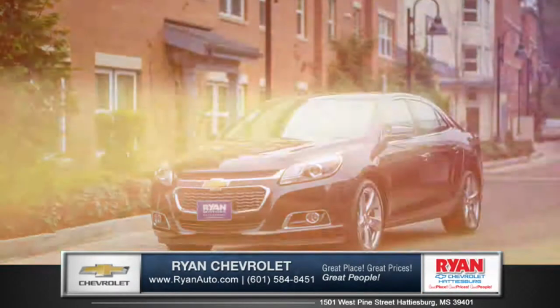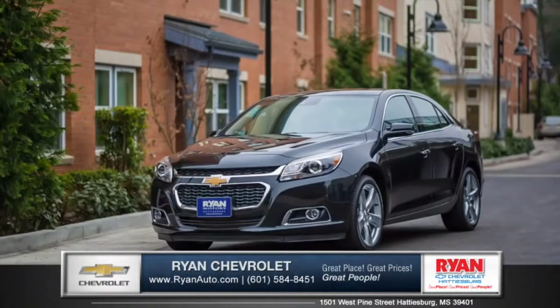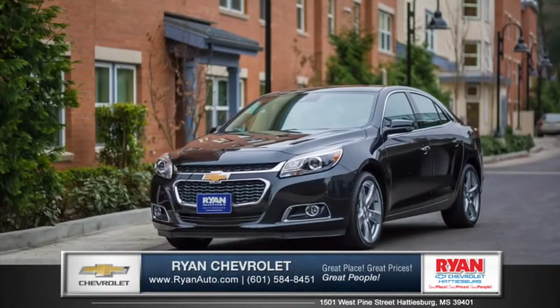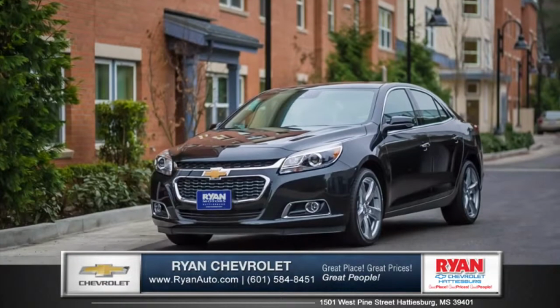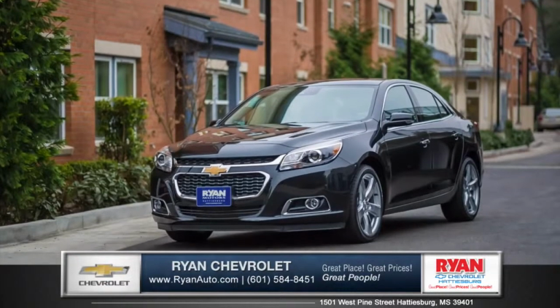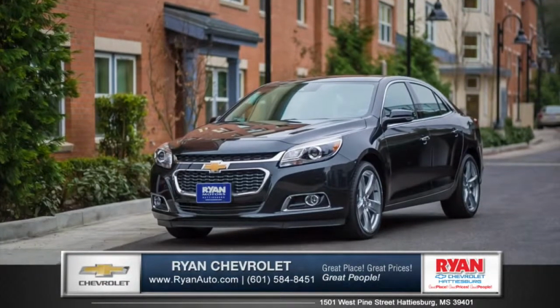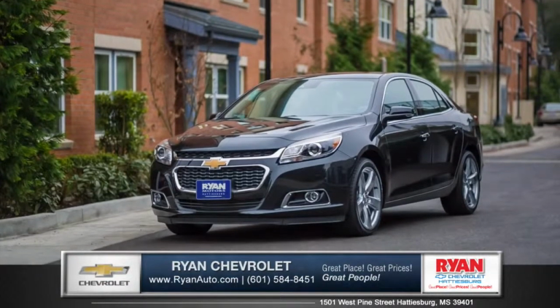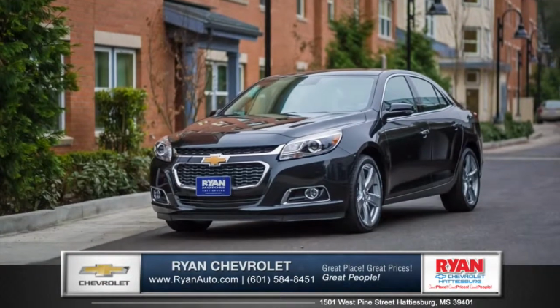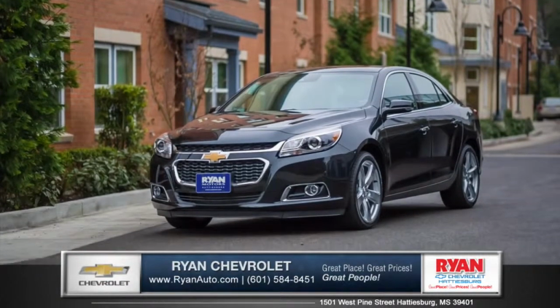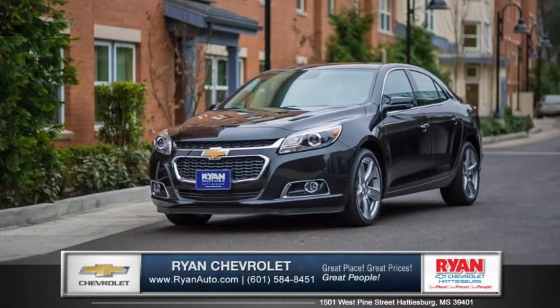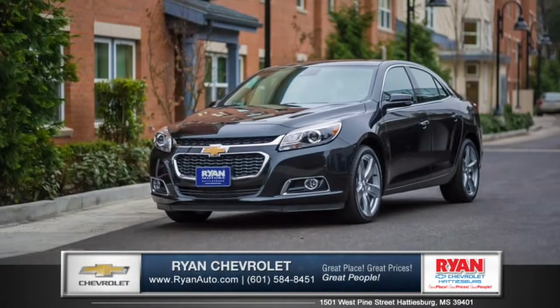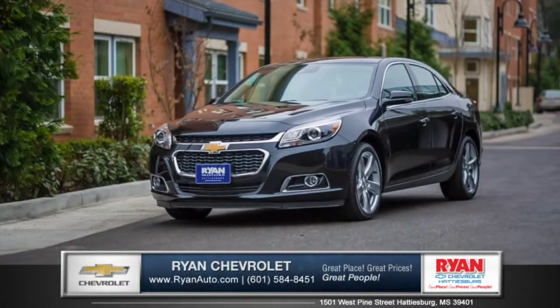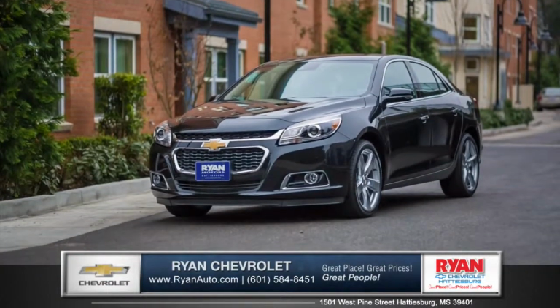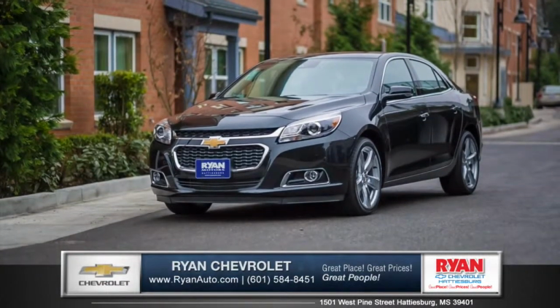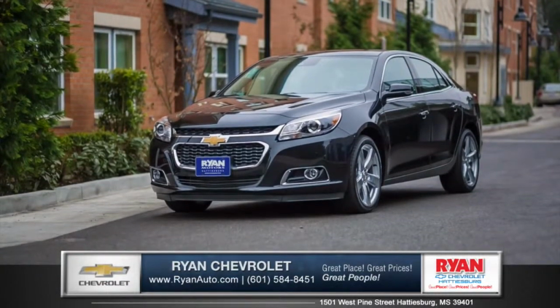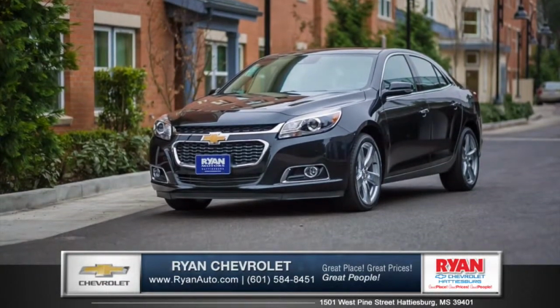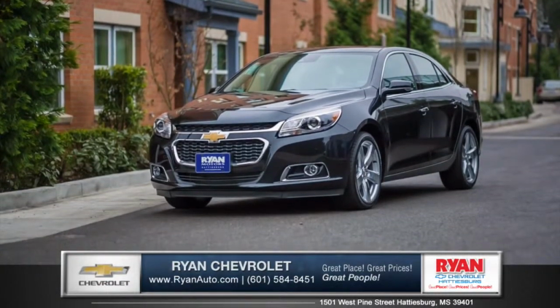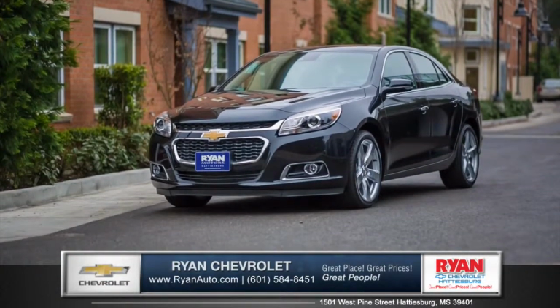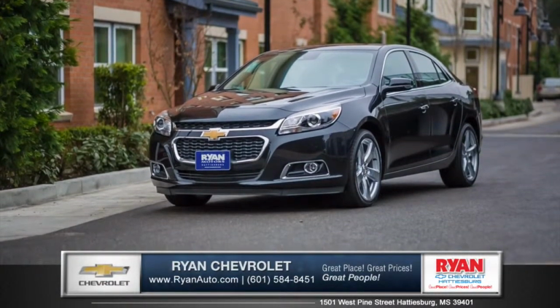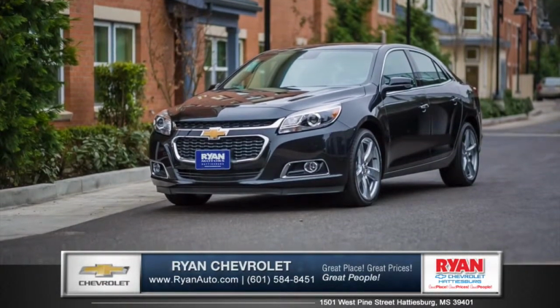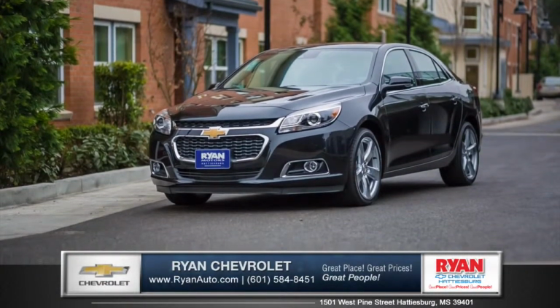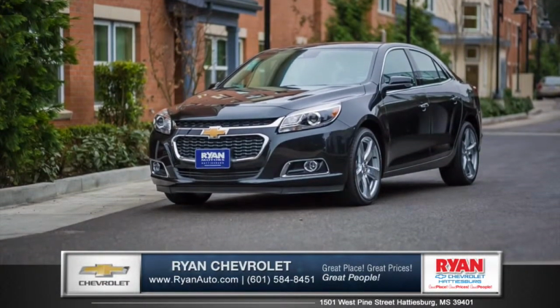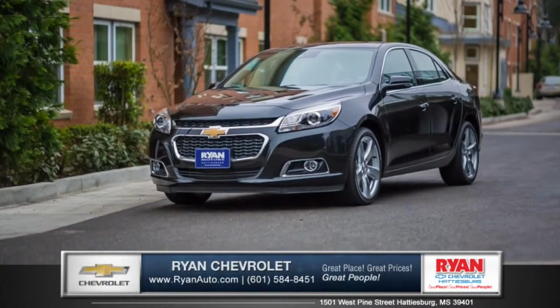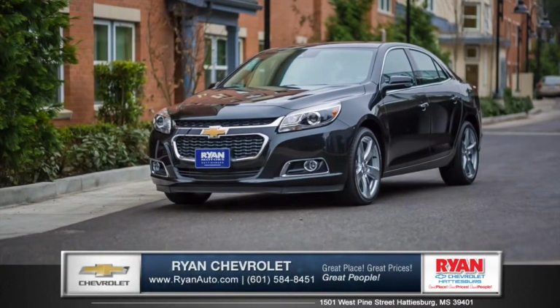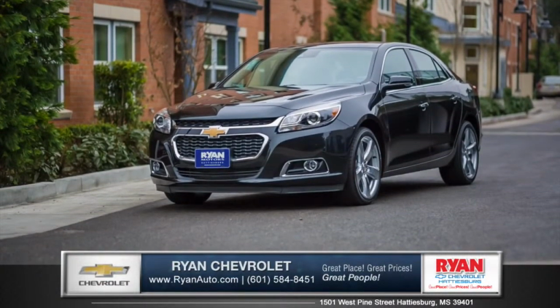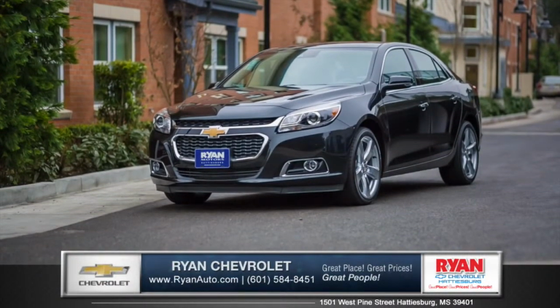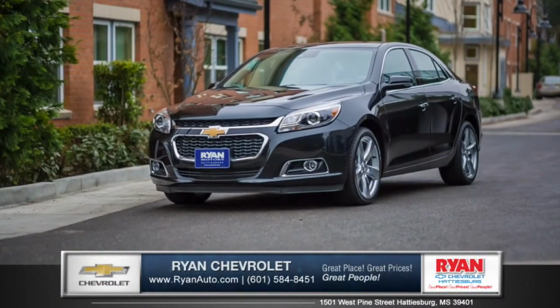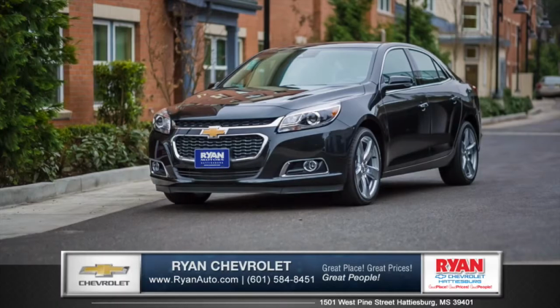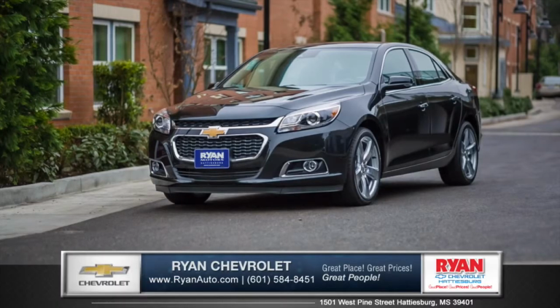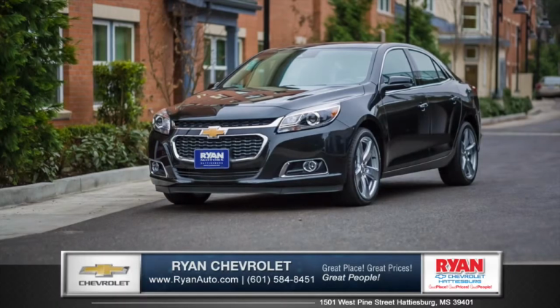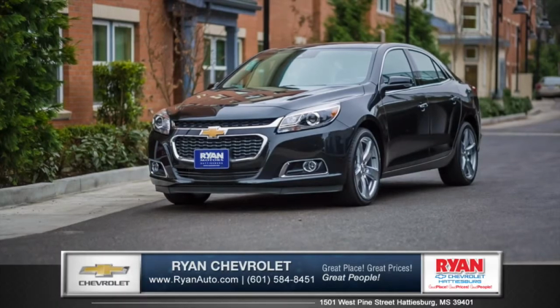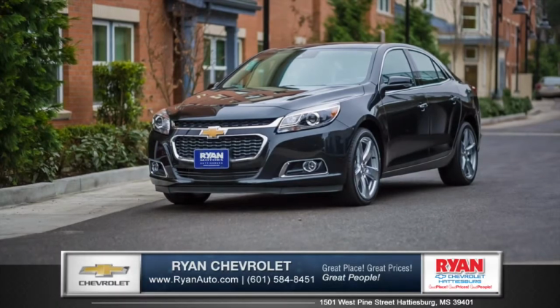A true display of impressive balance — this is the mid-sized sedan you can't ignore. So come down and see us and check out the 2015 Chevy Malibu.